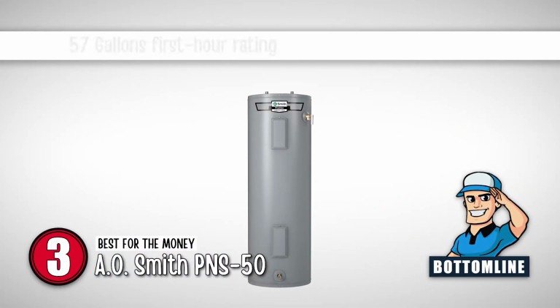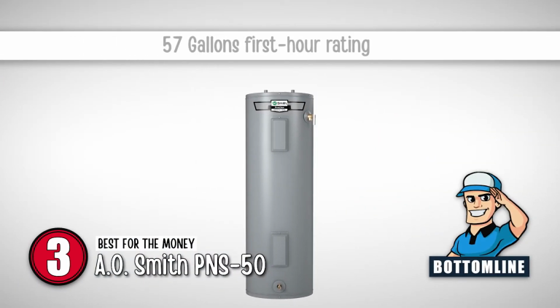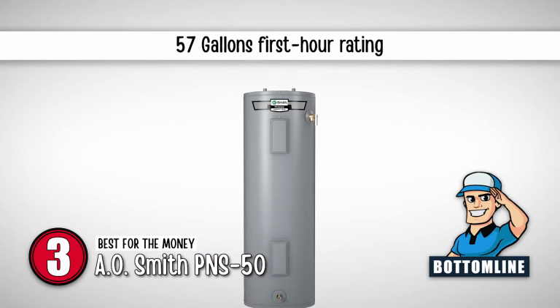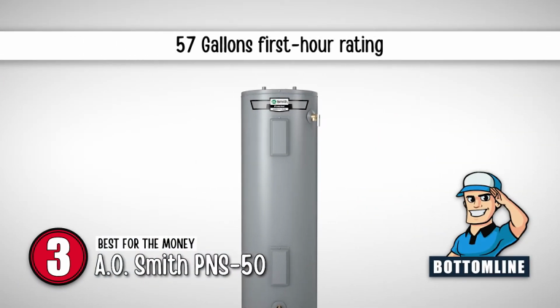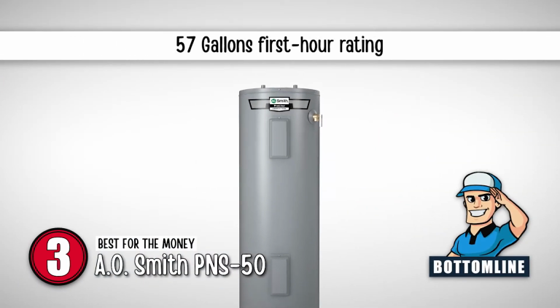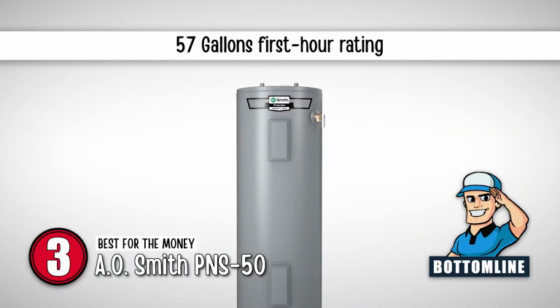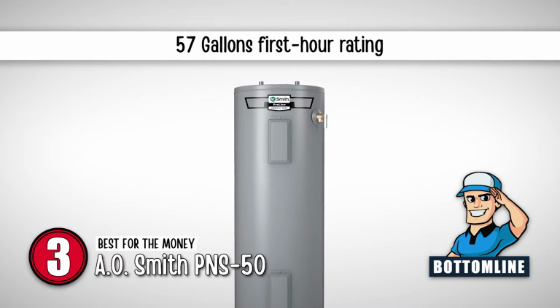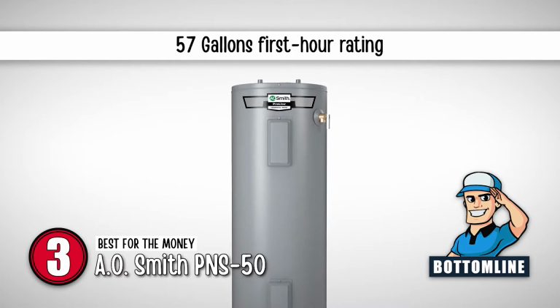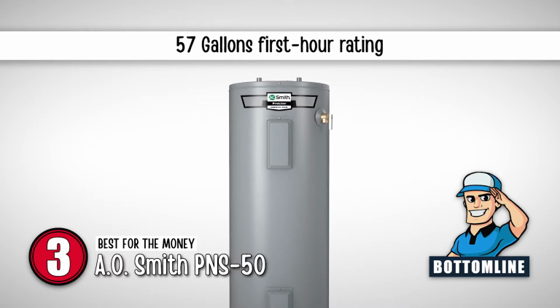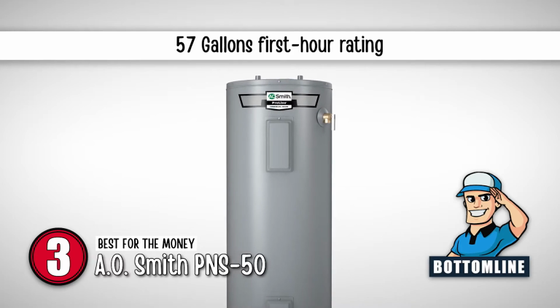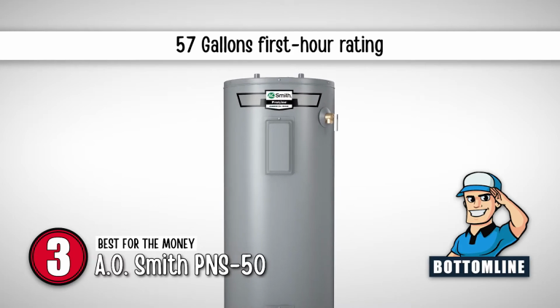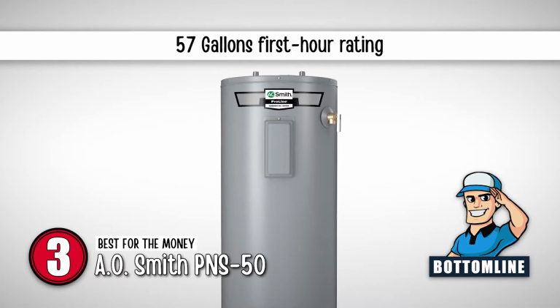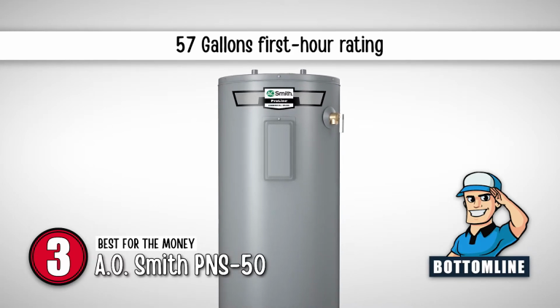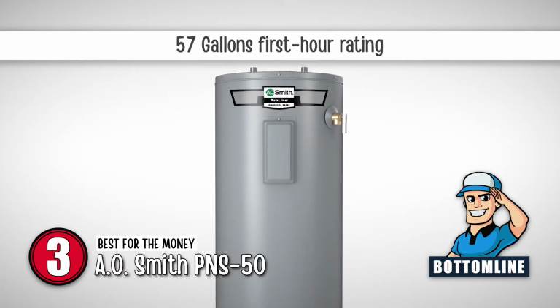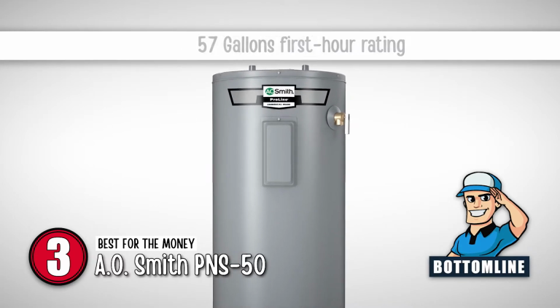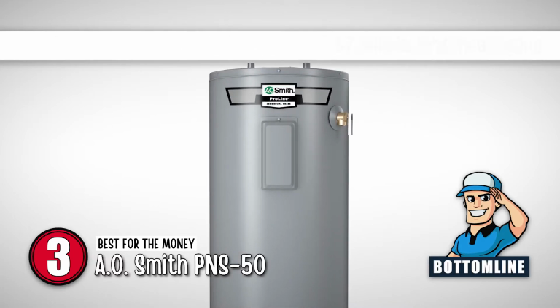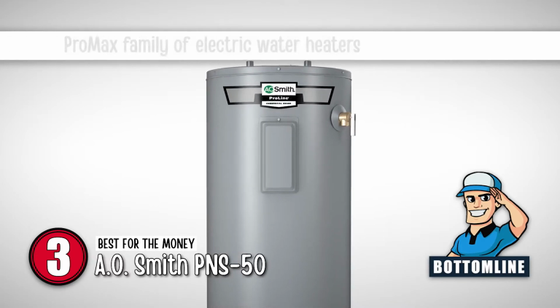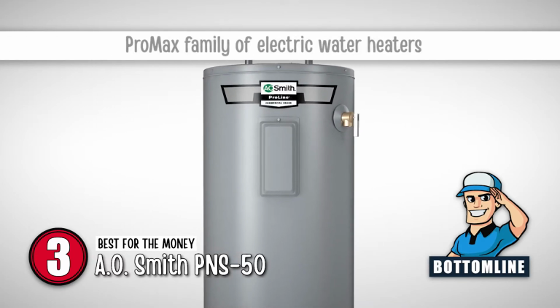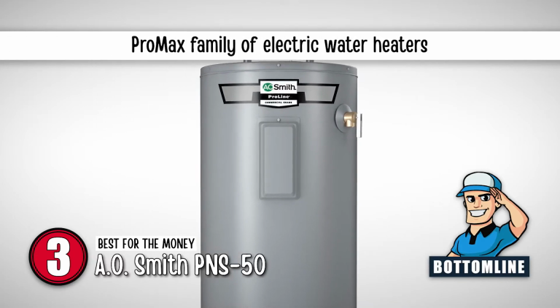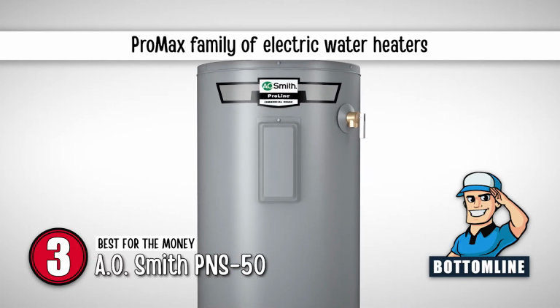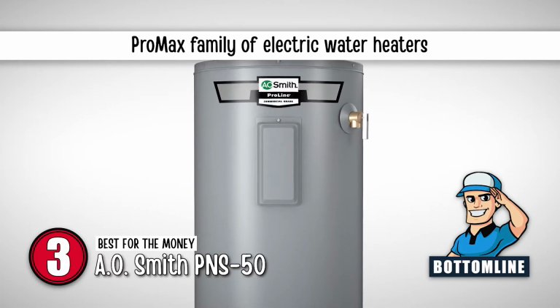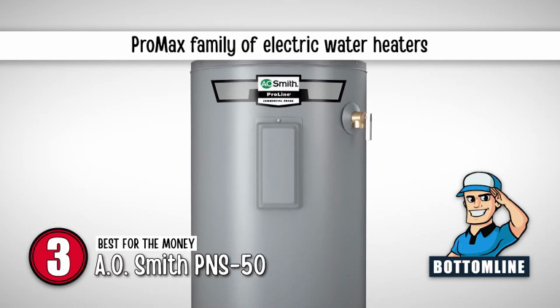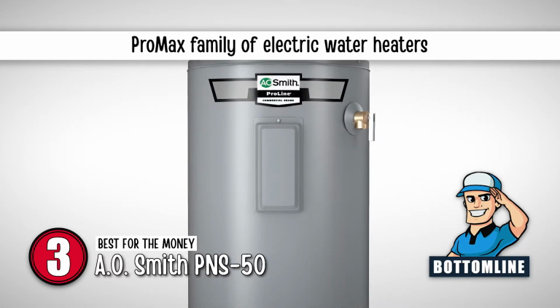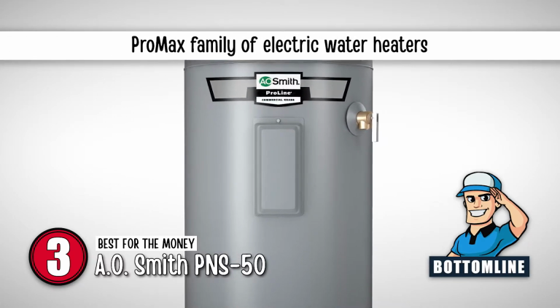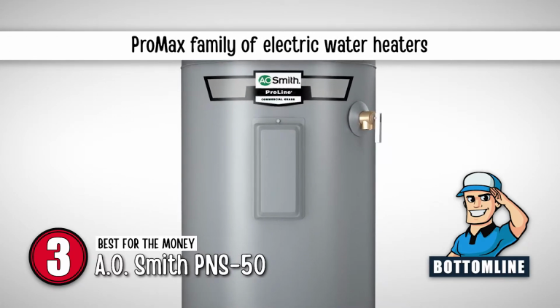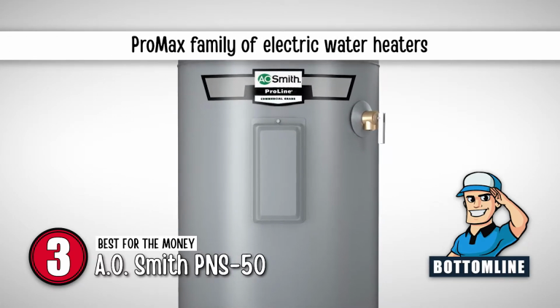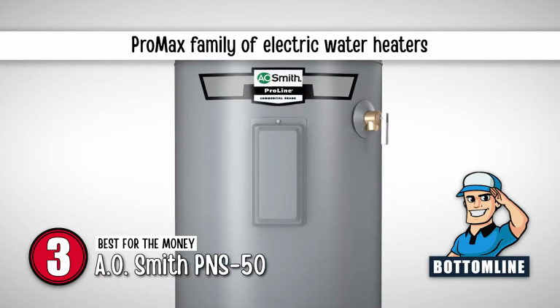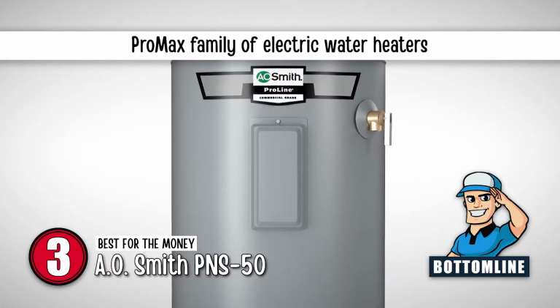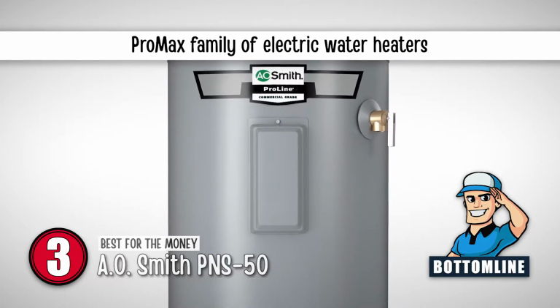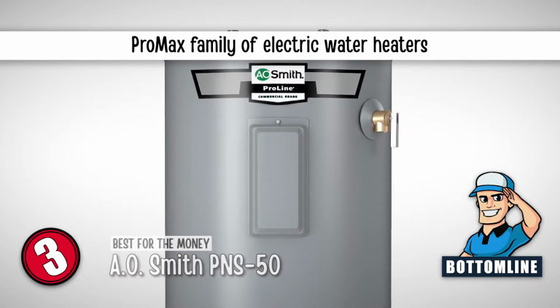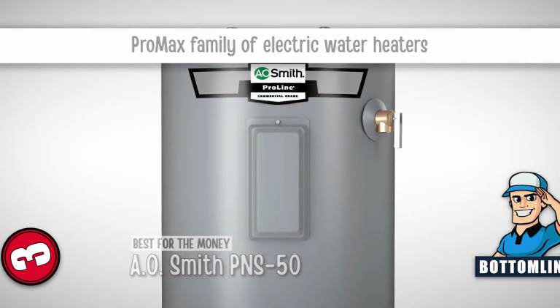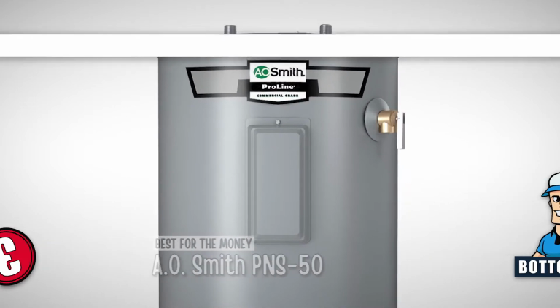The bottom line is it's the best for the money. It has a first-hour rating of 57 gallons, and it's from the Promax family of electric water heaters.